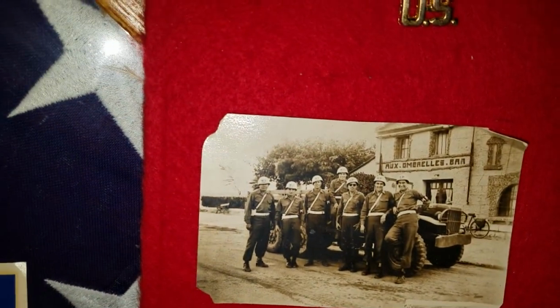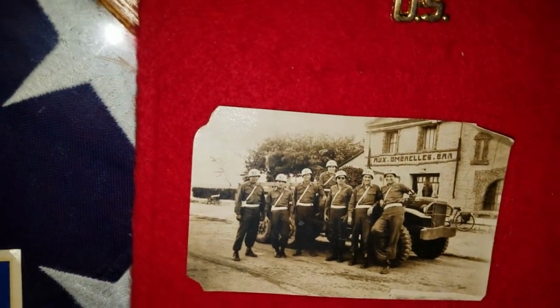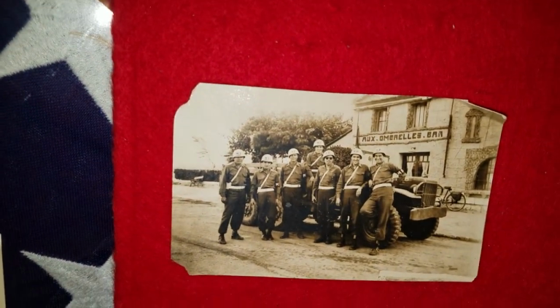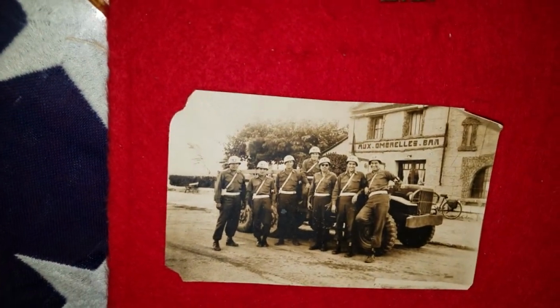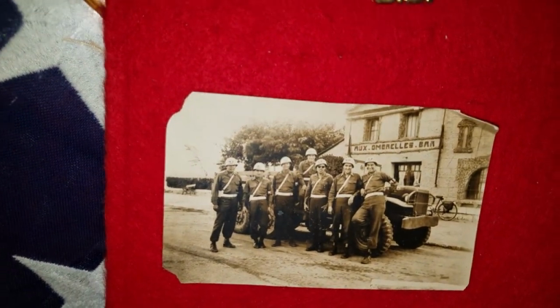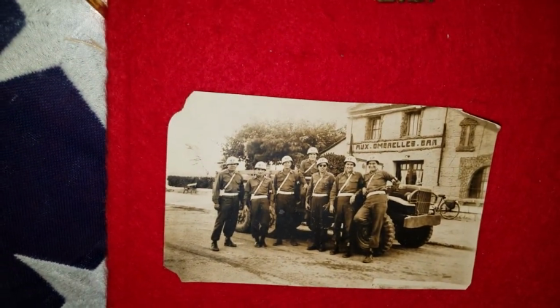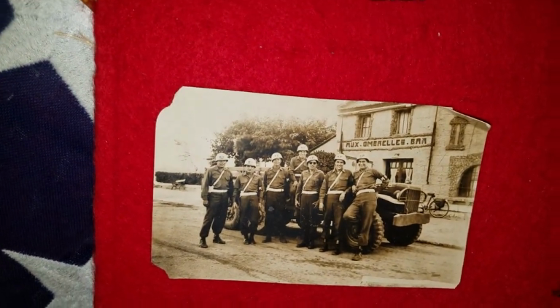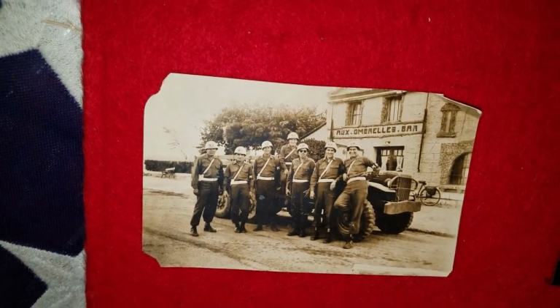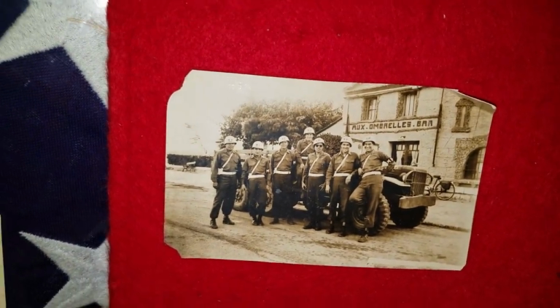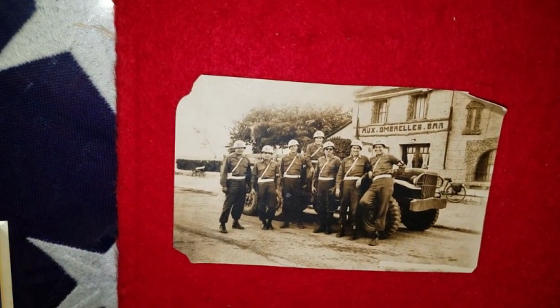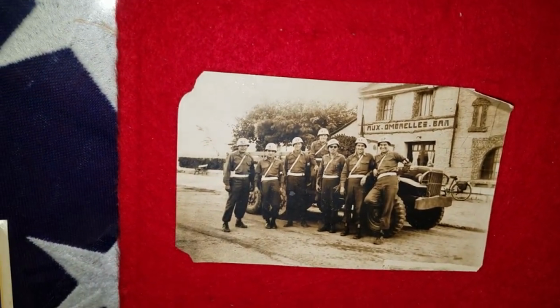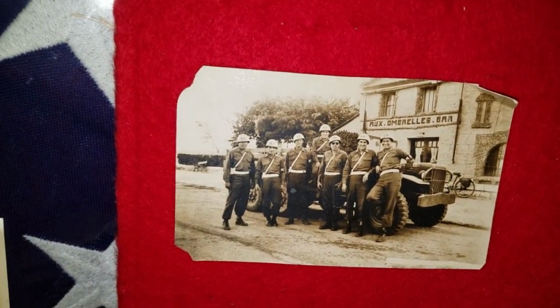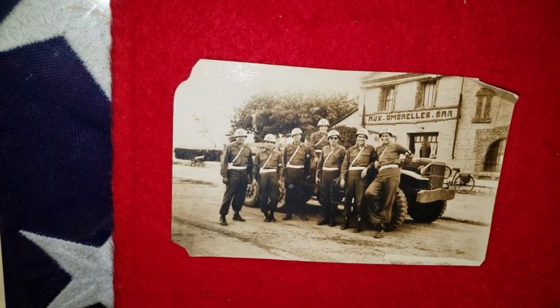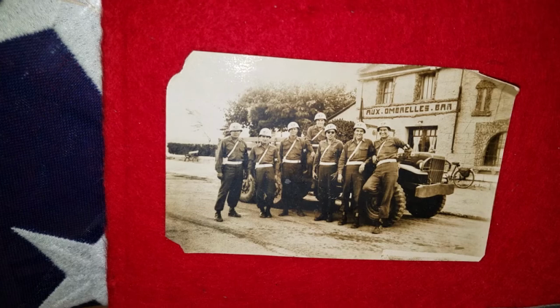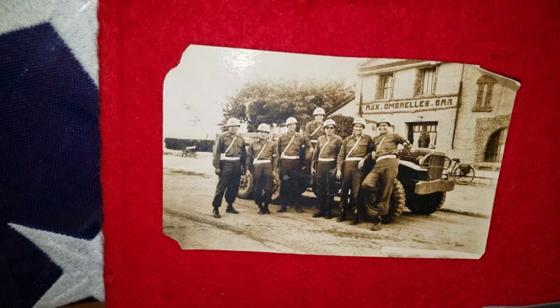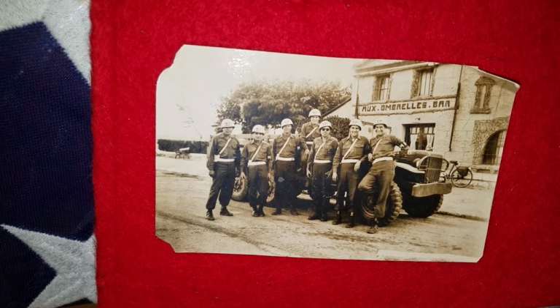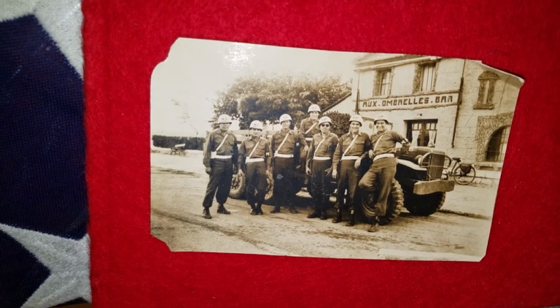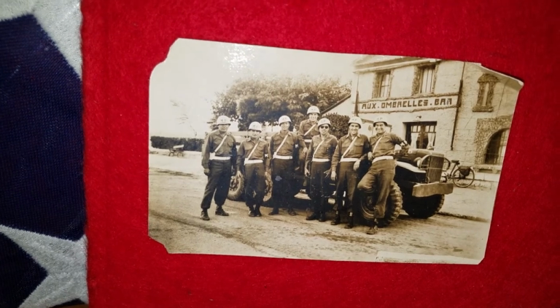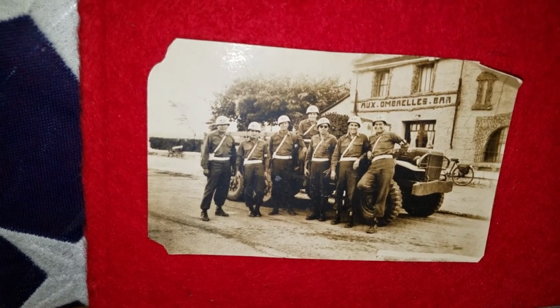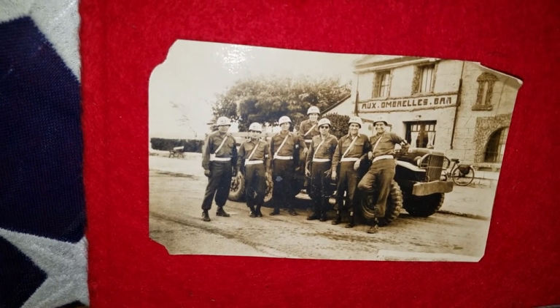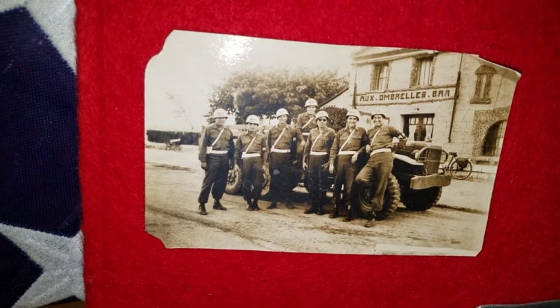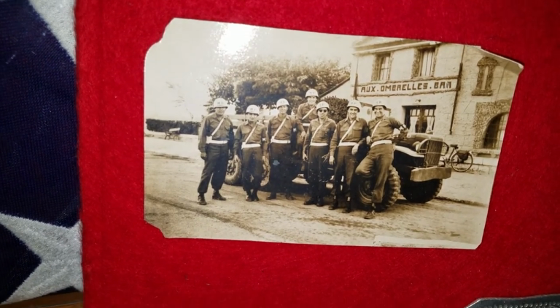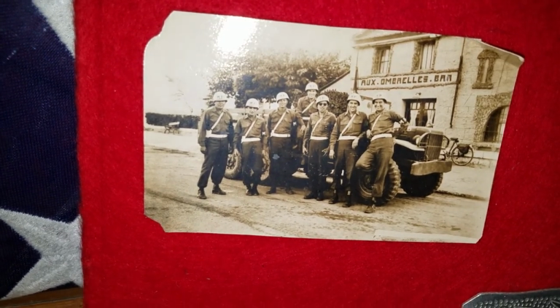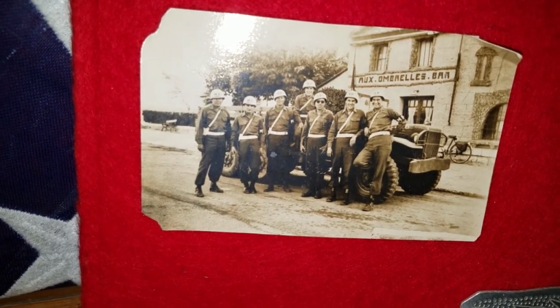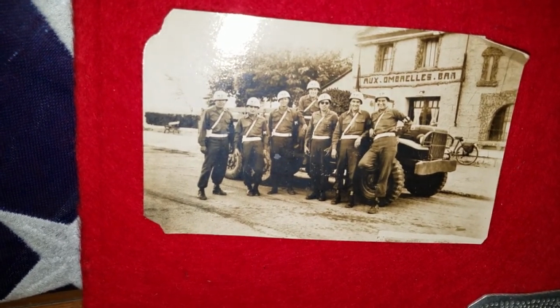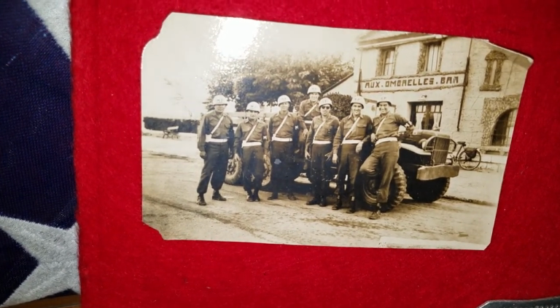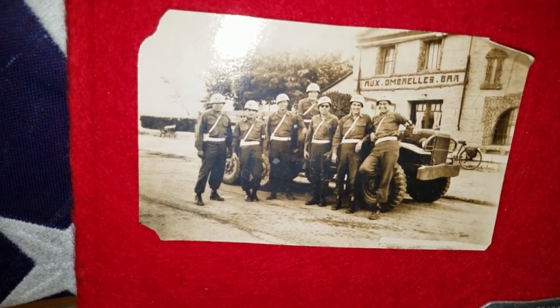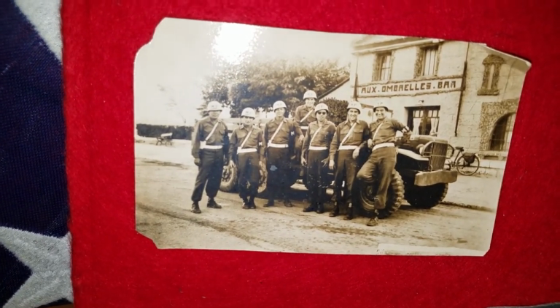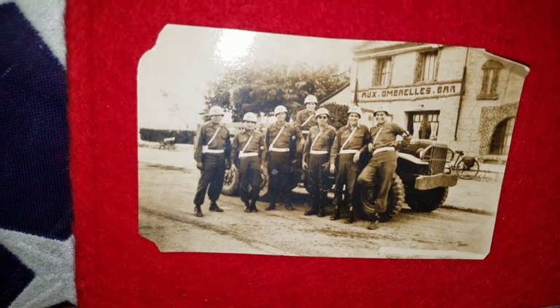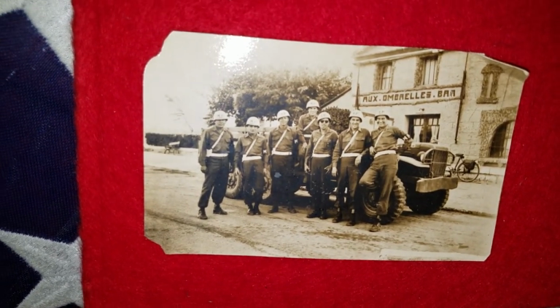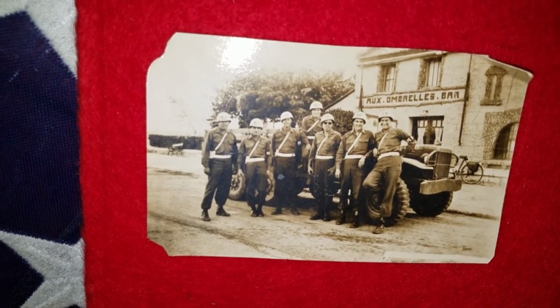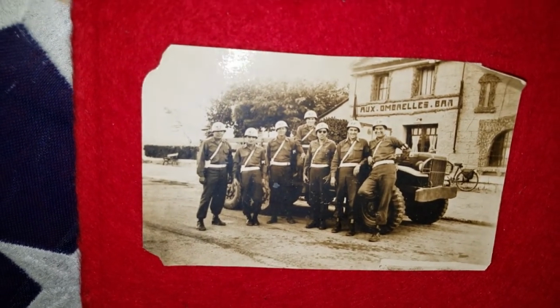Then up here, of course, there's a picture of them, probably in France. That might have been when he was an MP.